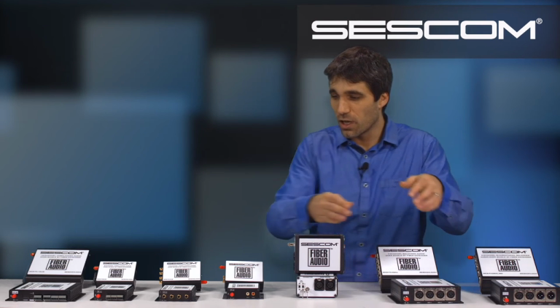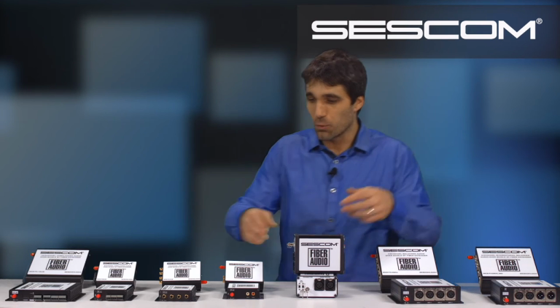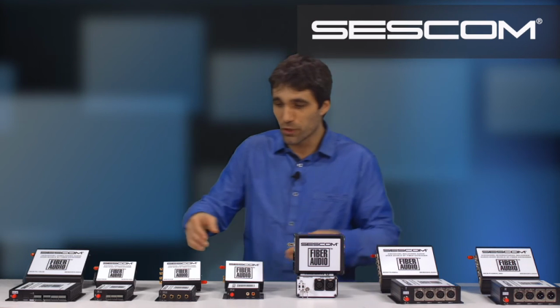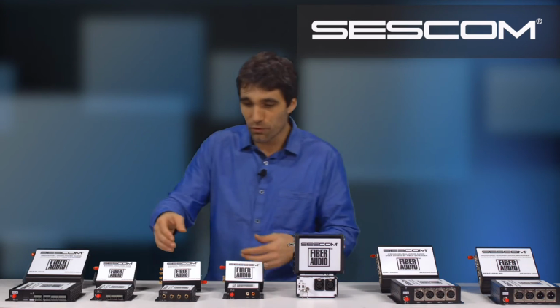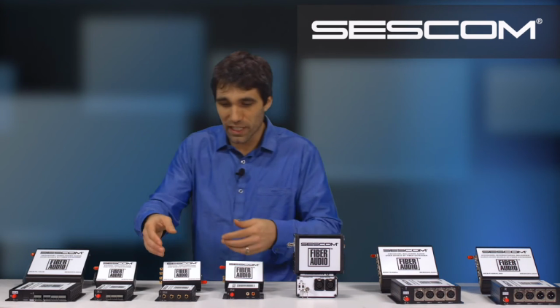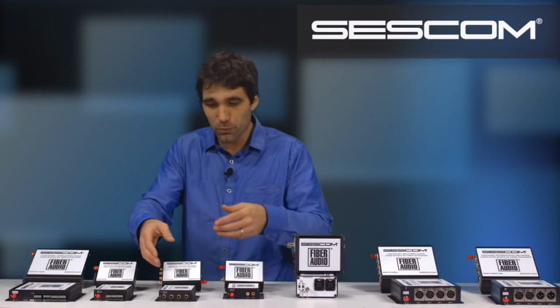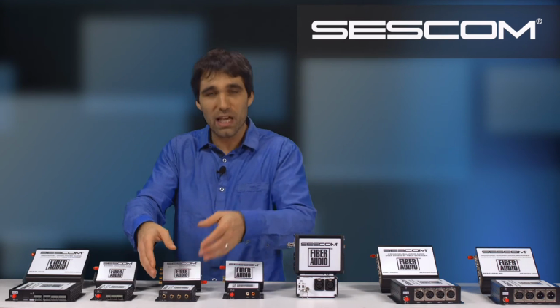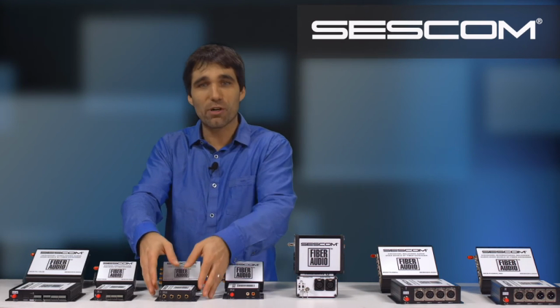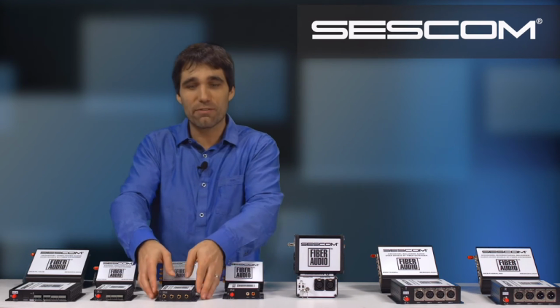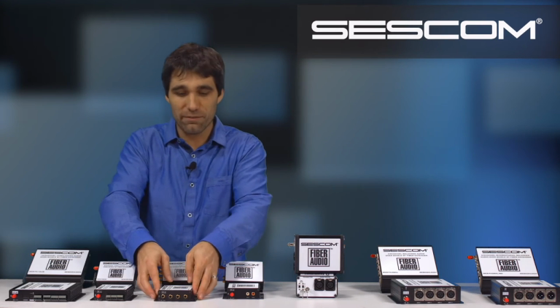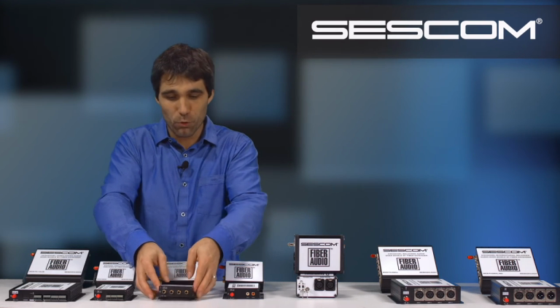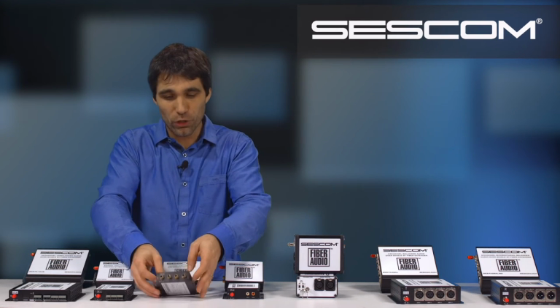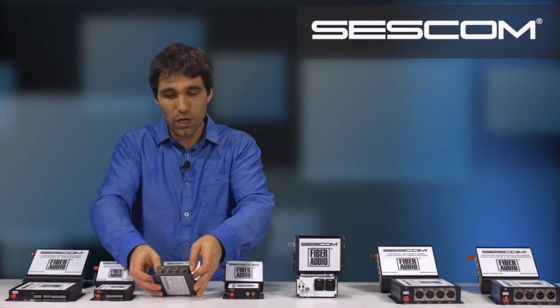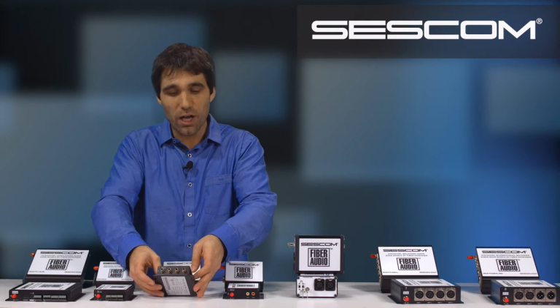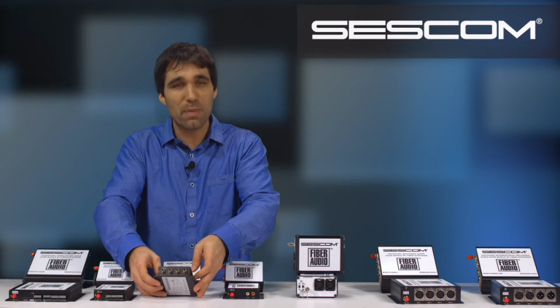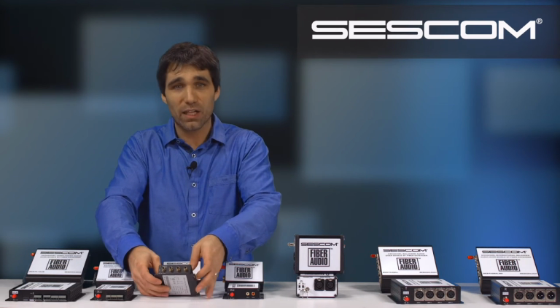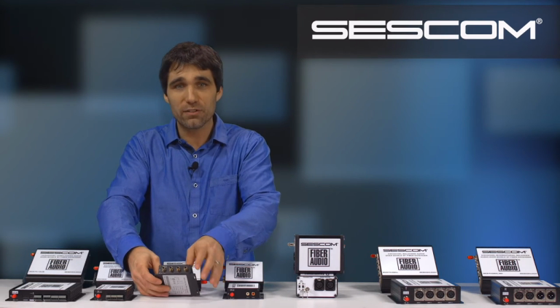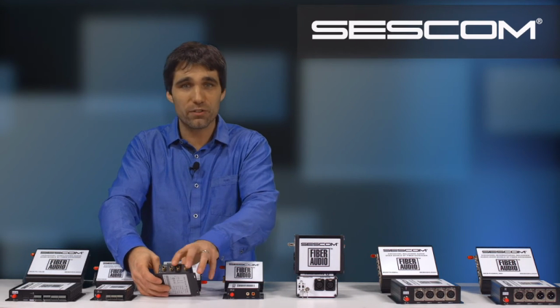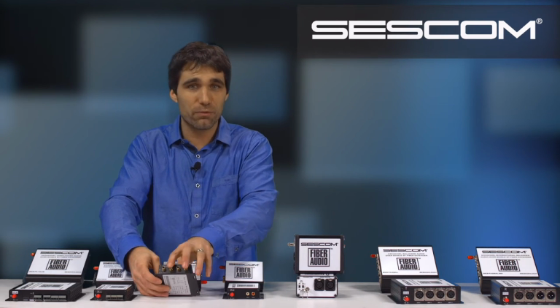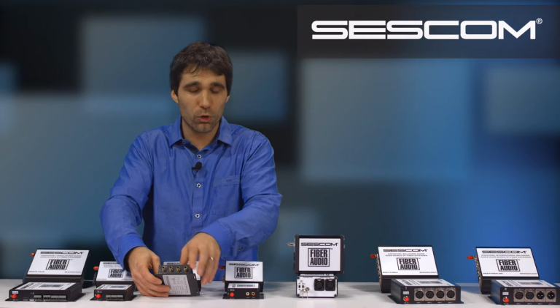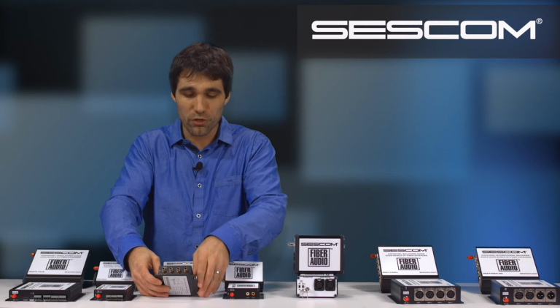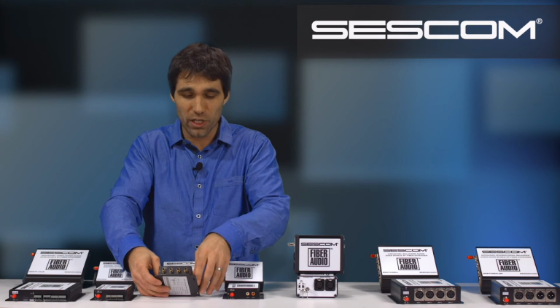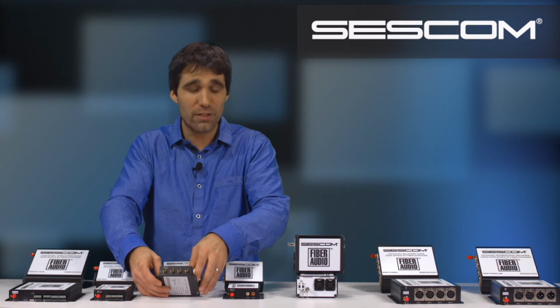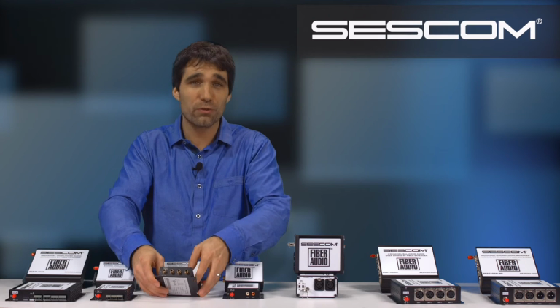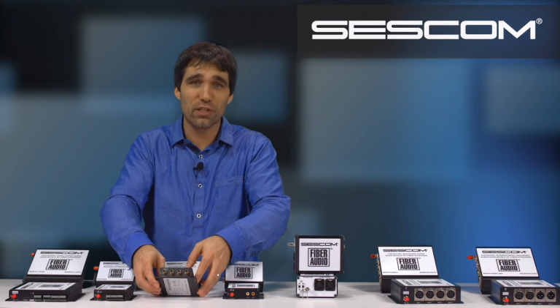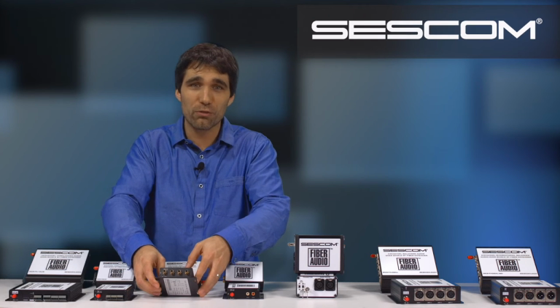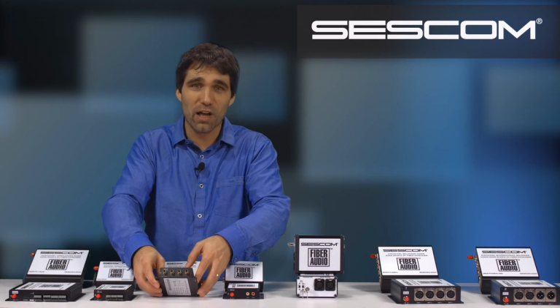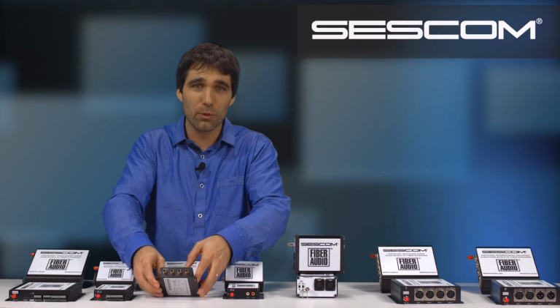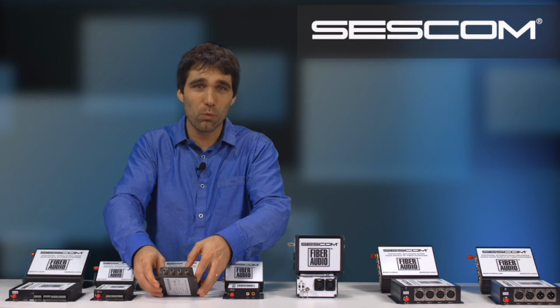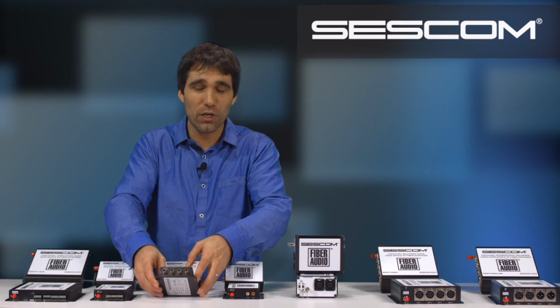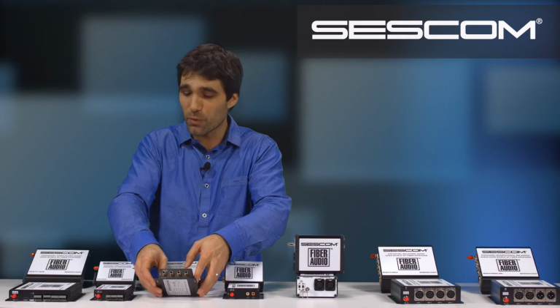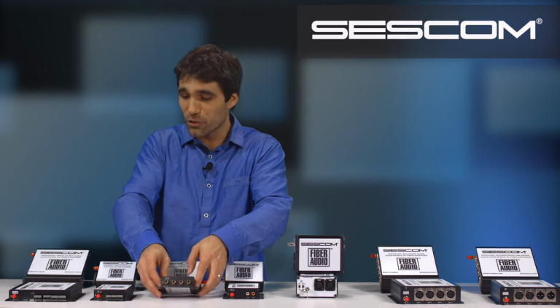Moving over here, we have our FA4 unbalanced. This is four RCAs over single fiber, one direction.